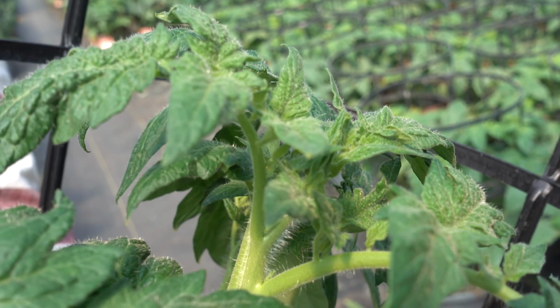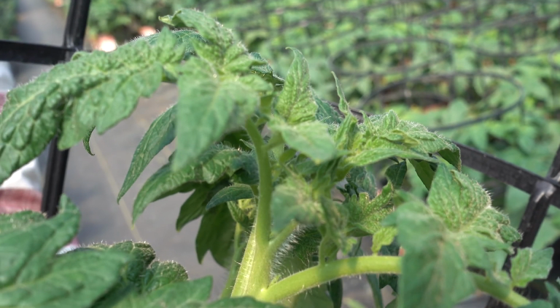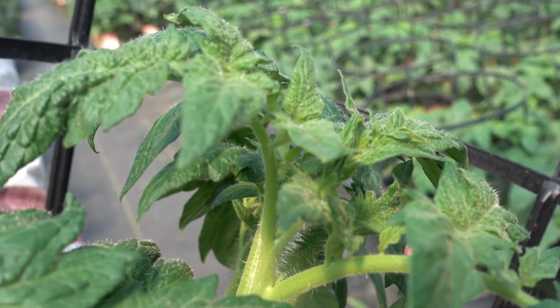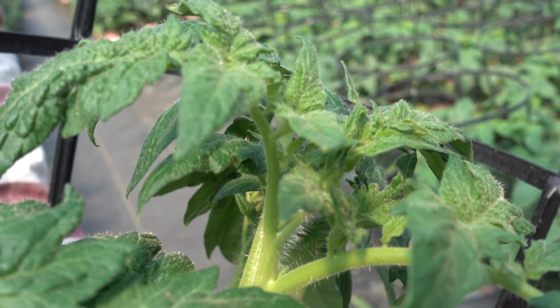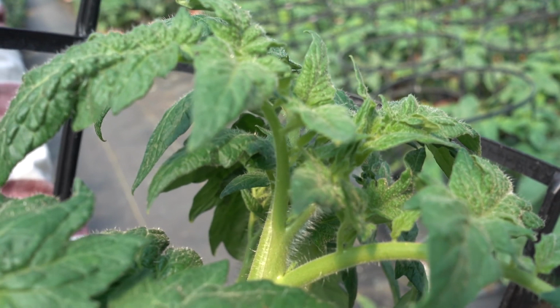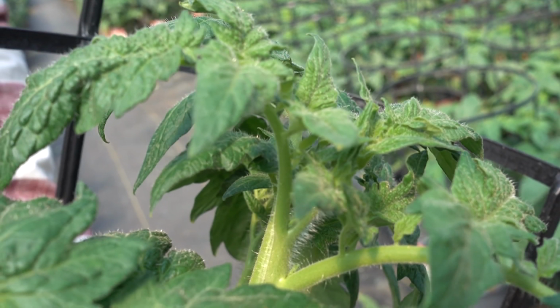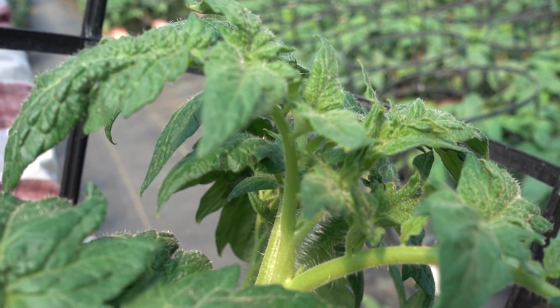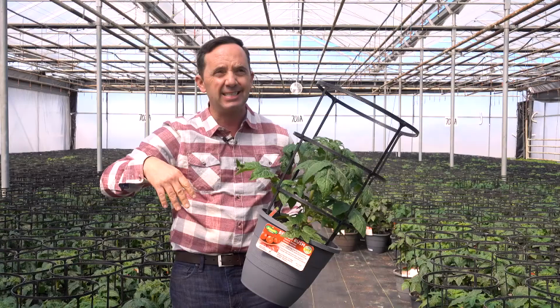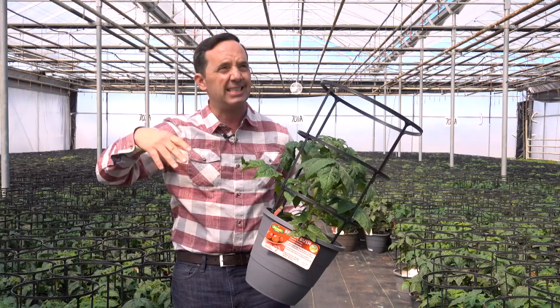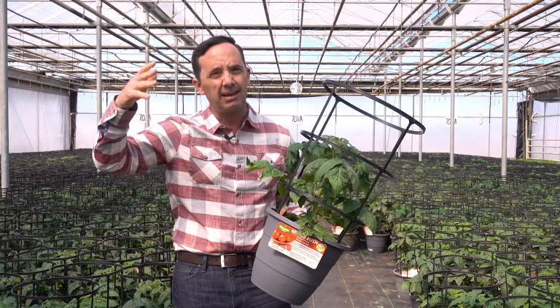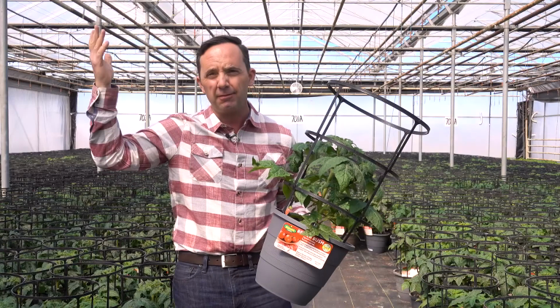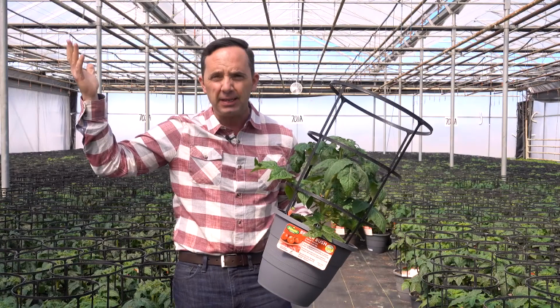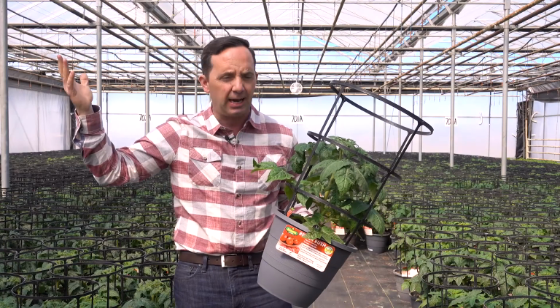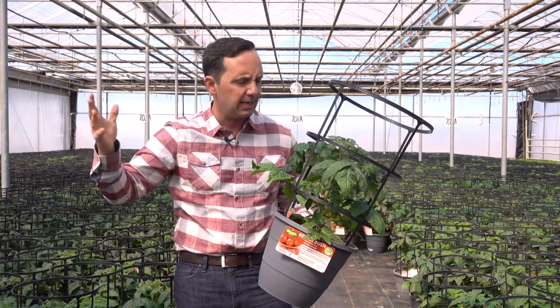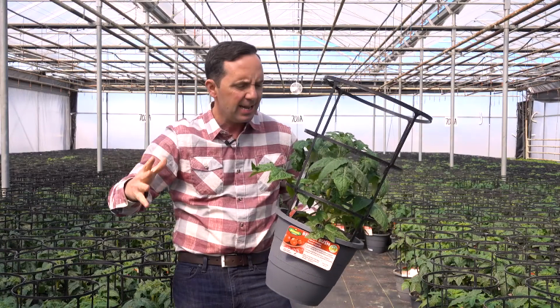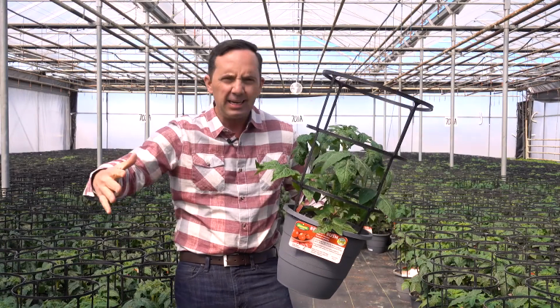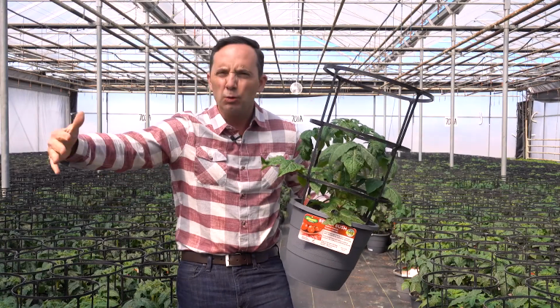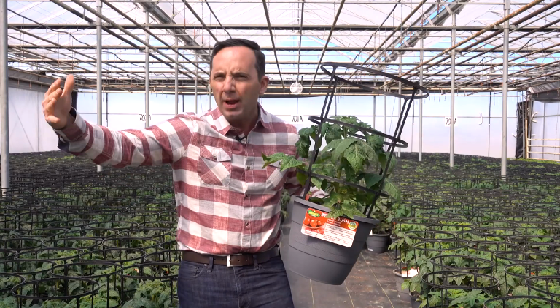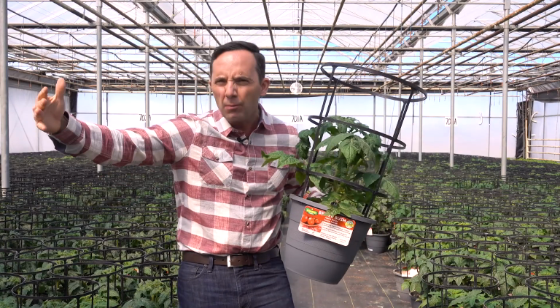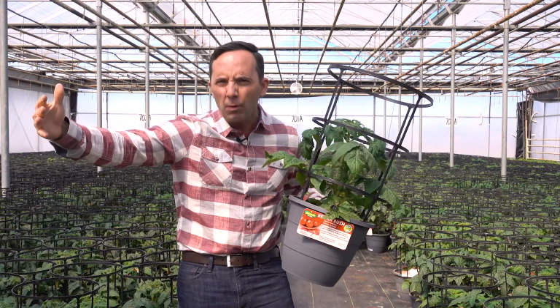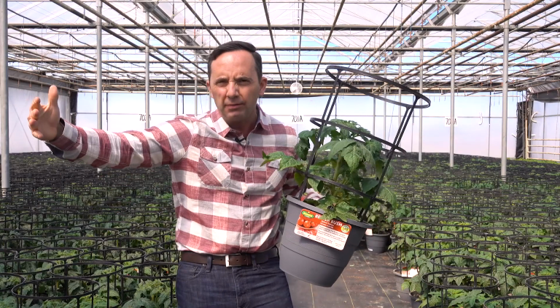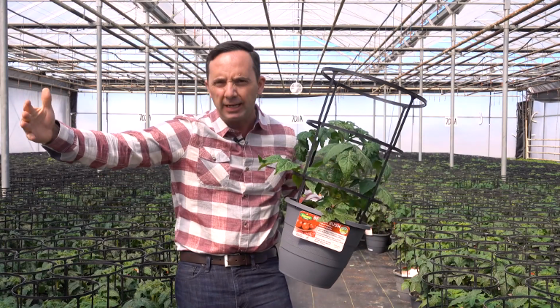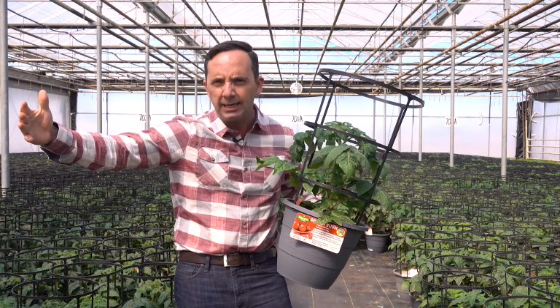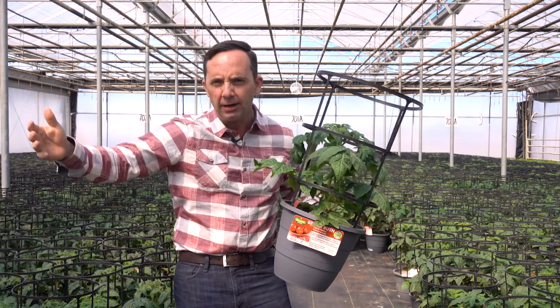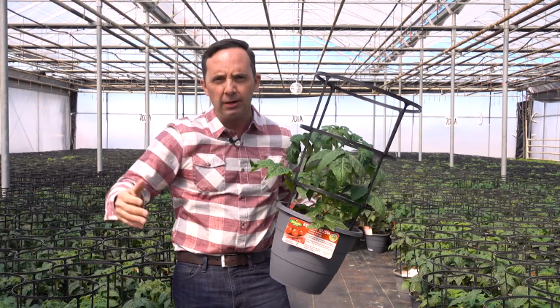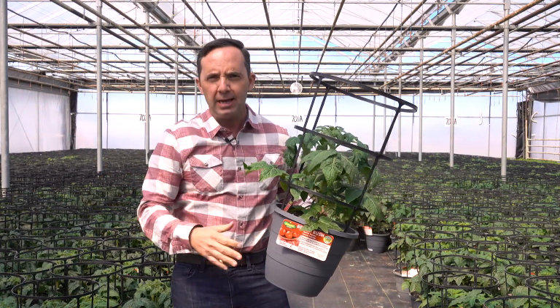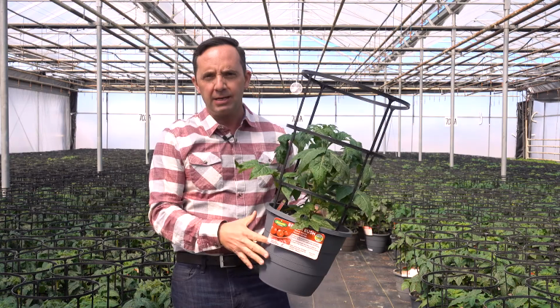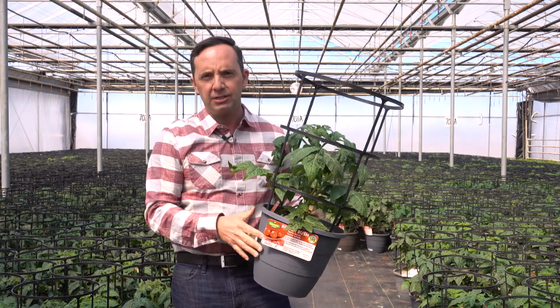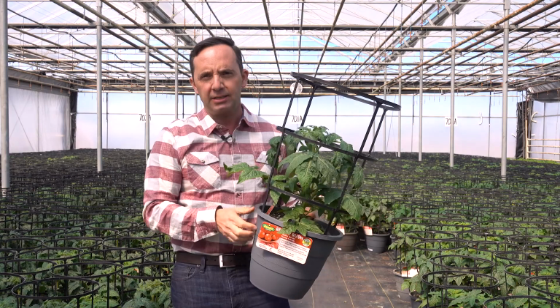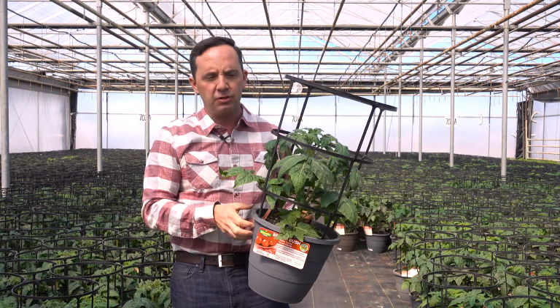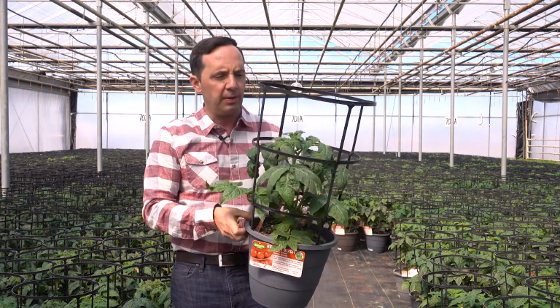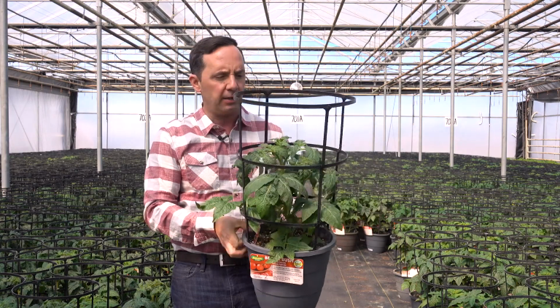If you were to do an indeterminate tomato in something like this, that's a vine-type plant that gets six, seven feet in height, needs way more of a container, and just gets too big.